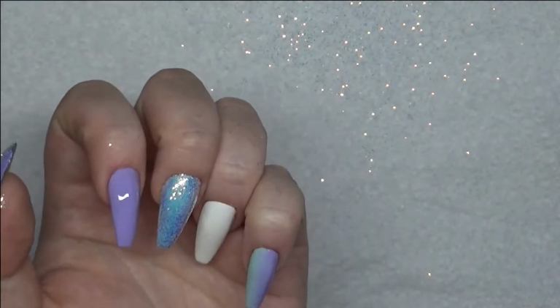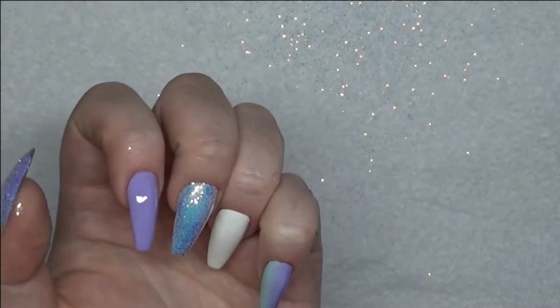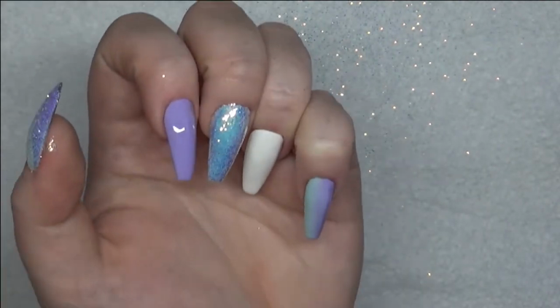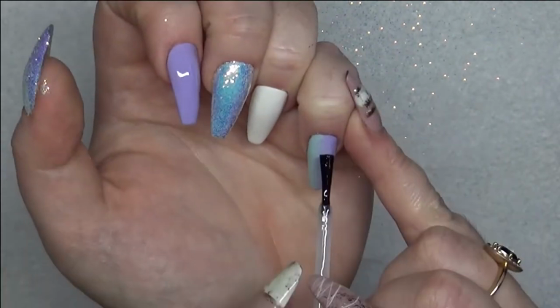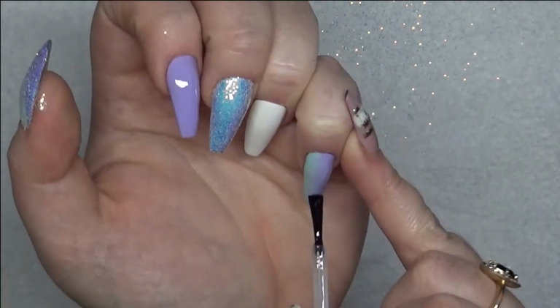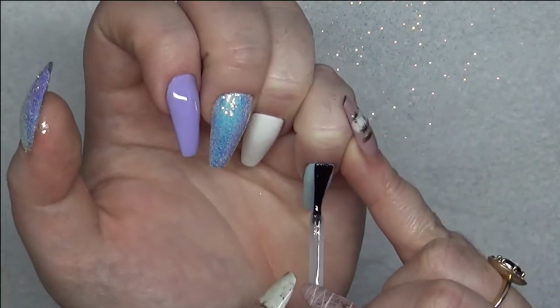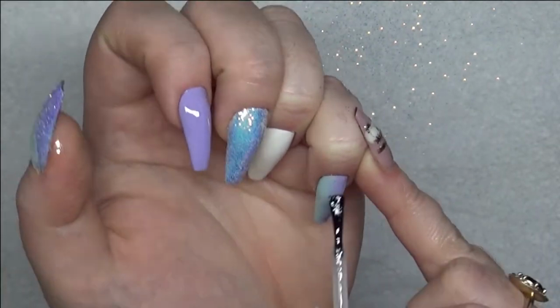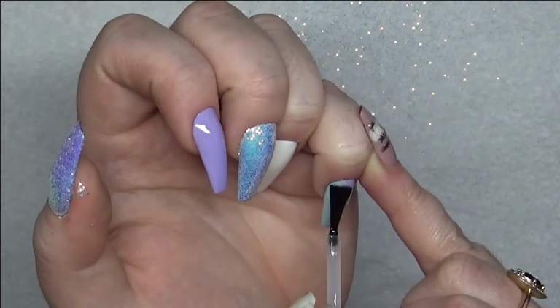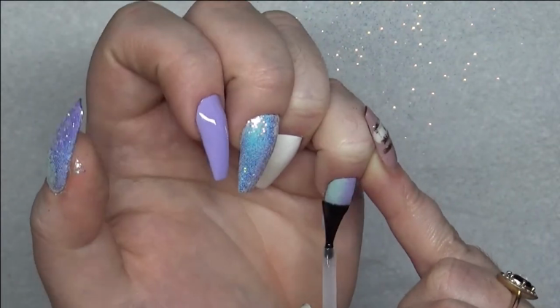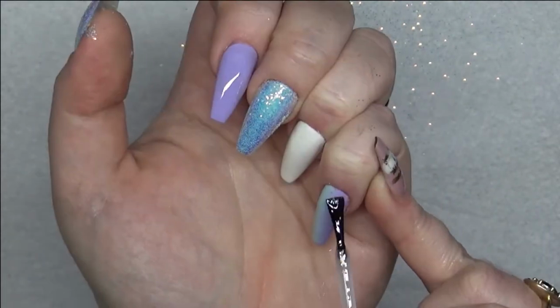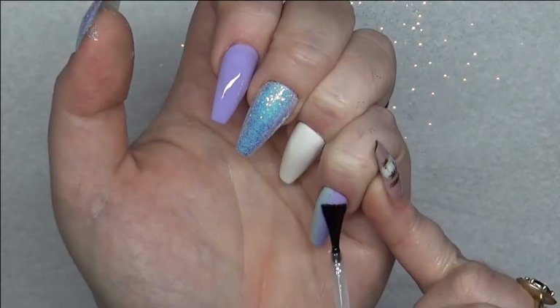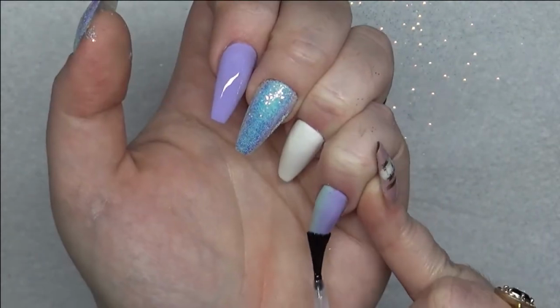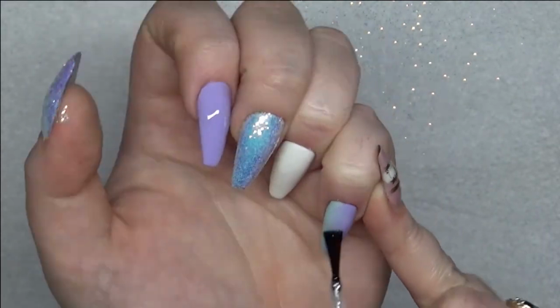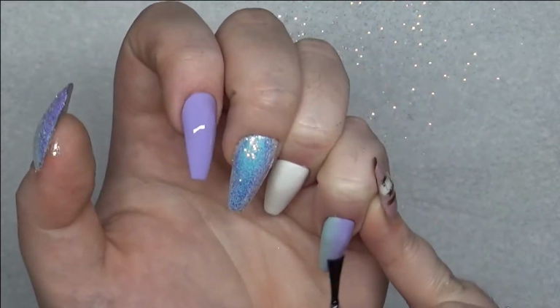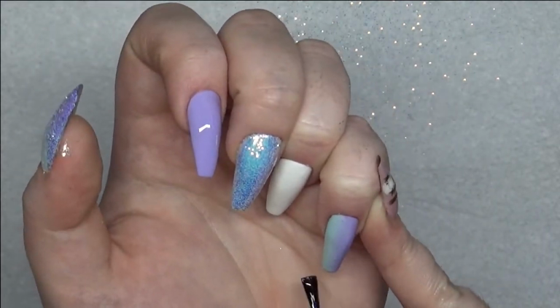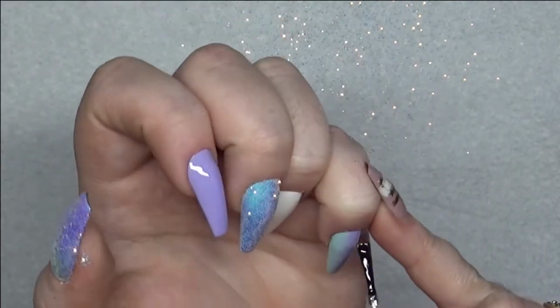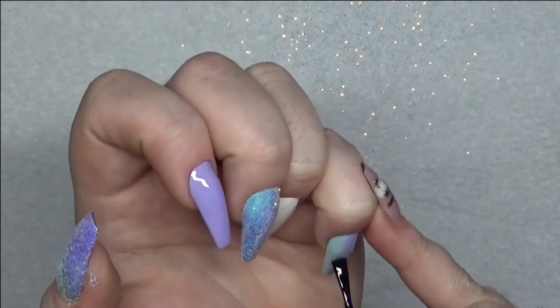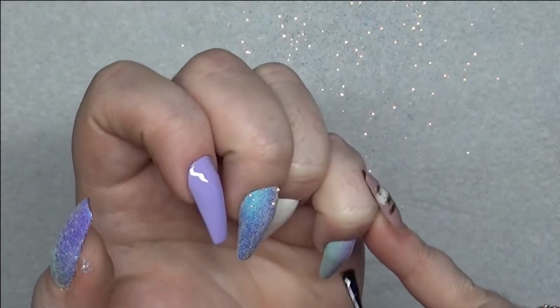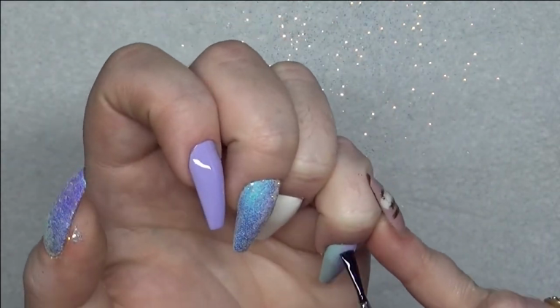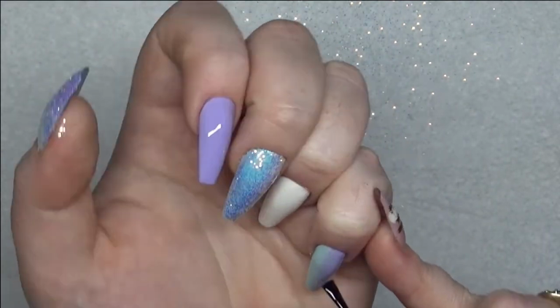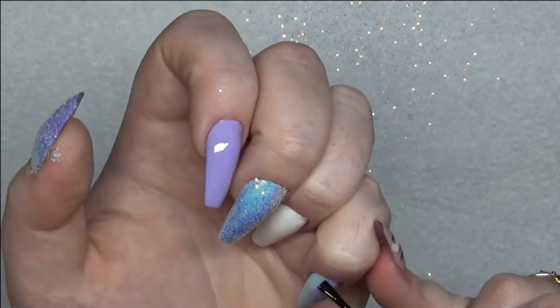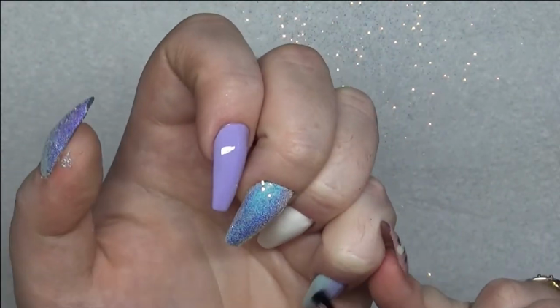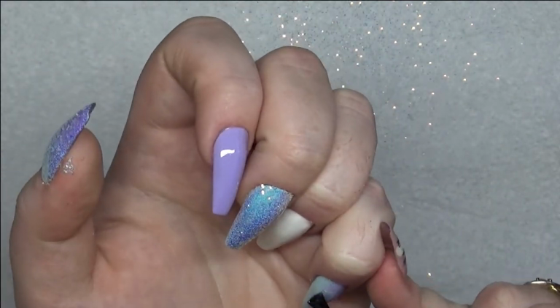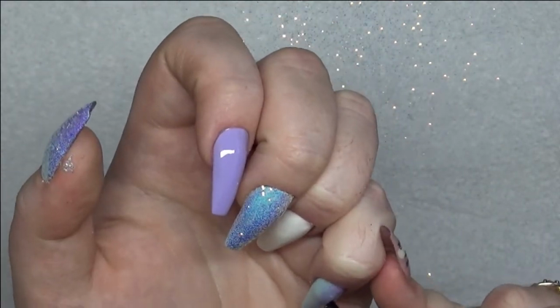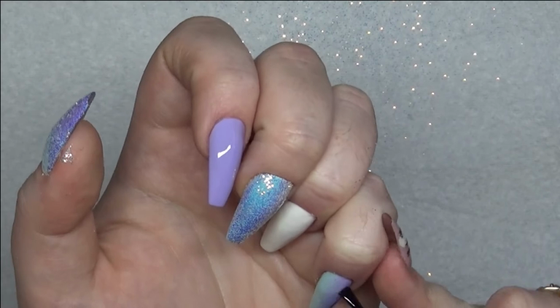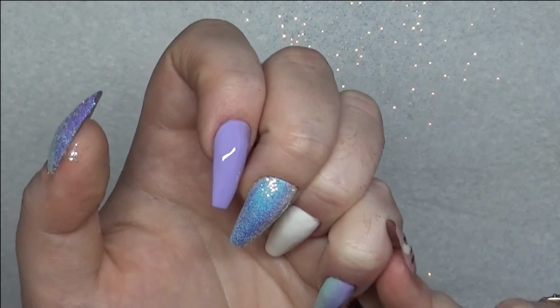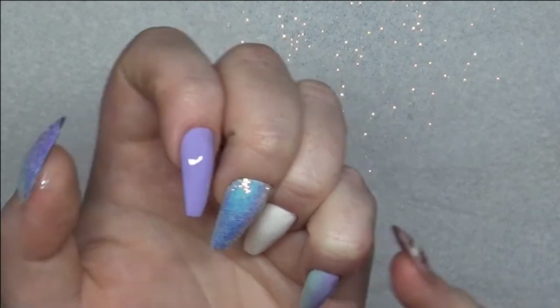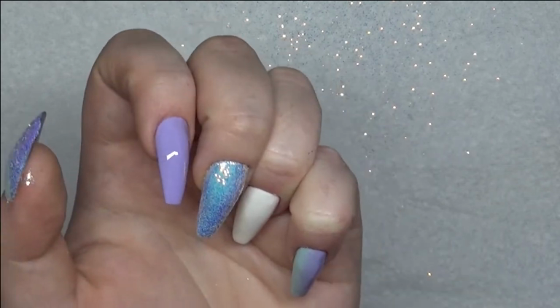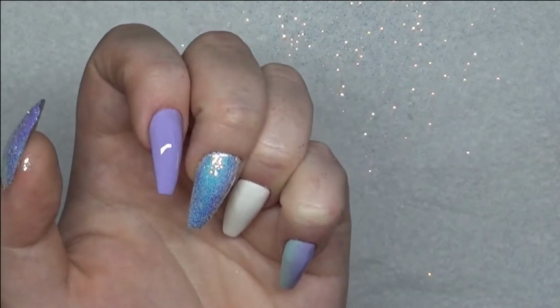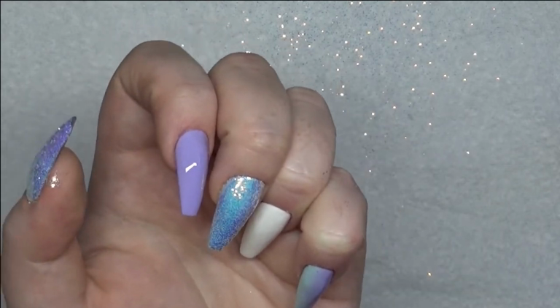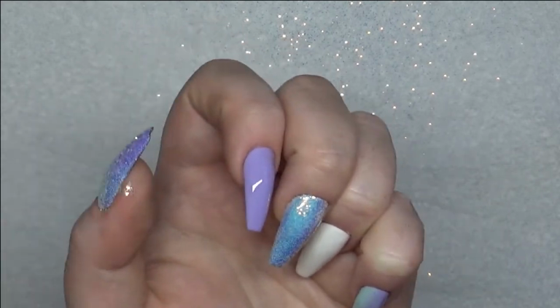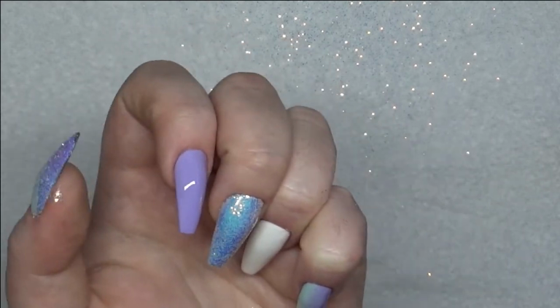I'm then going to go over with UV gel top coat just to seal all the colour in while I do the design work.